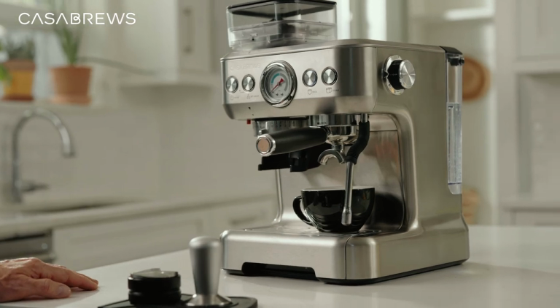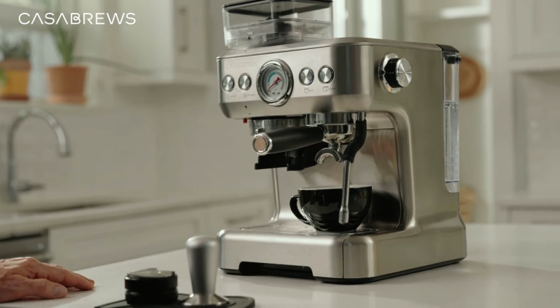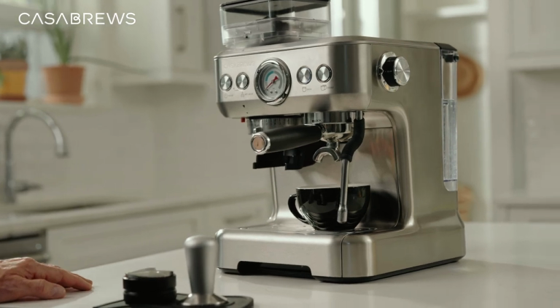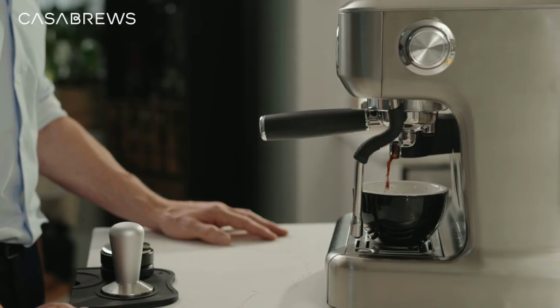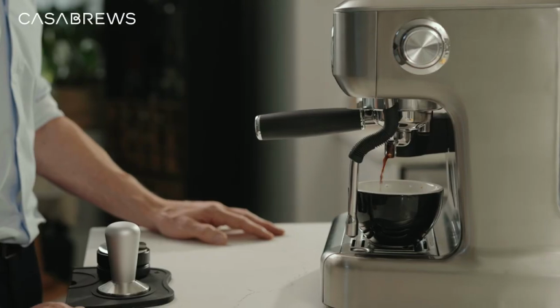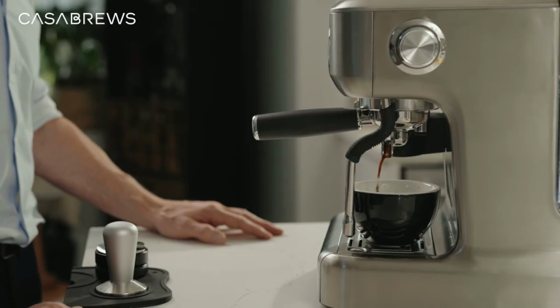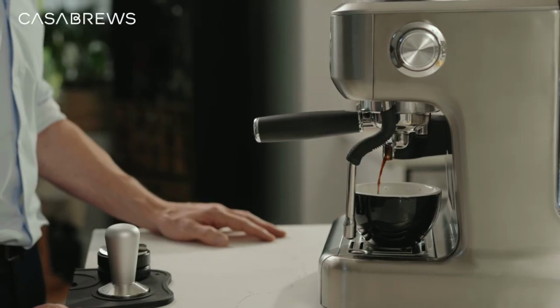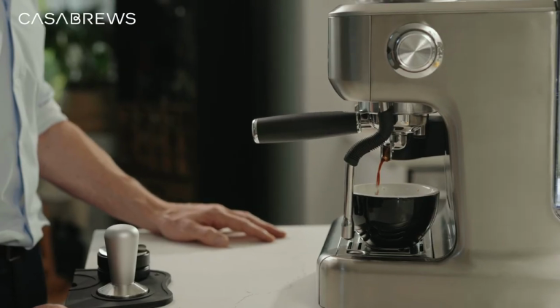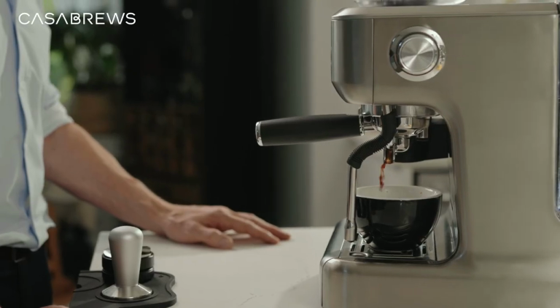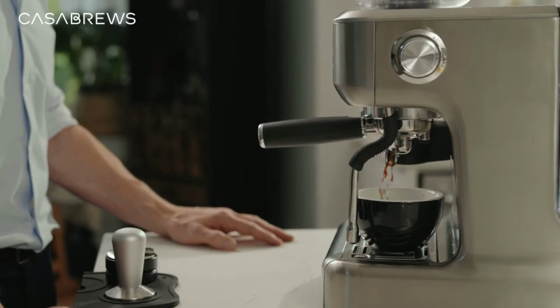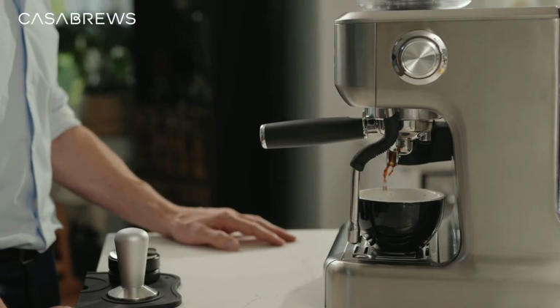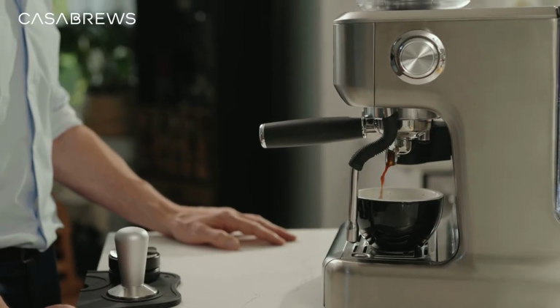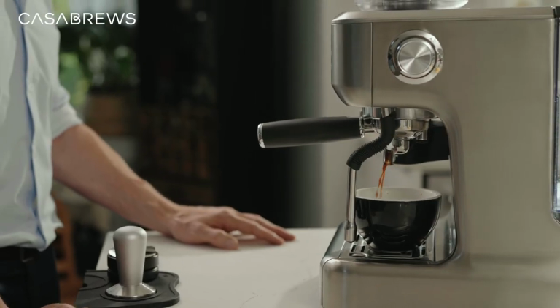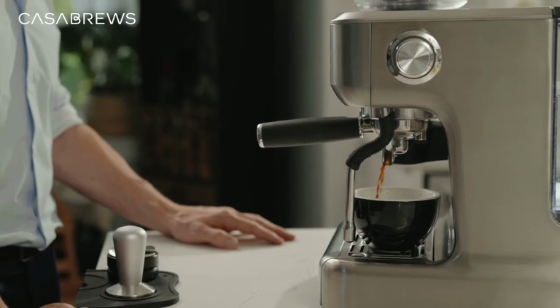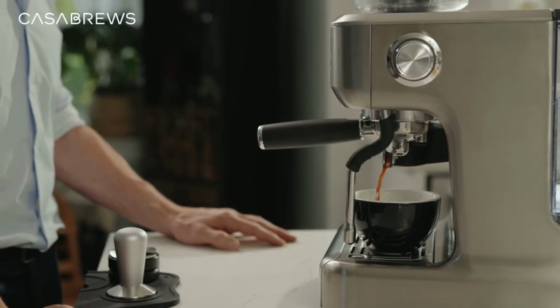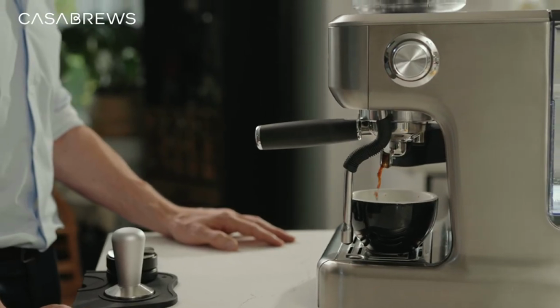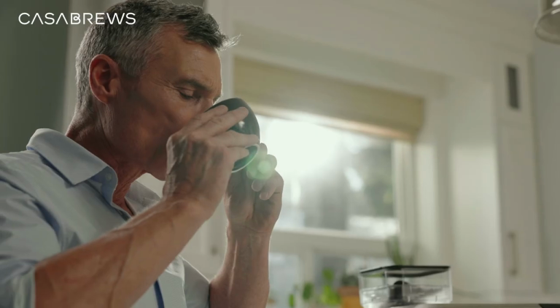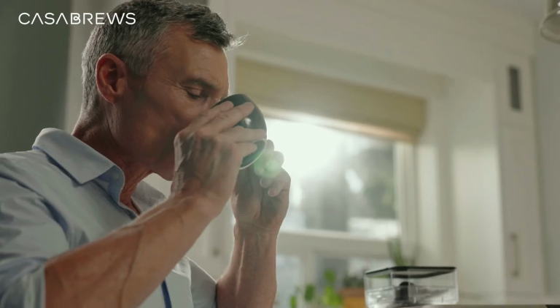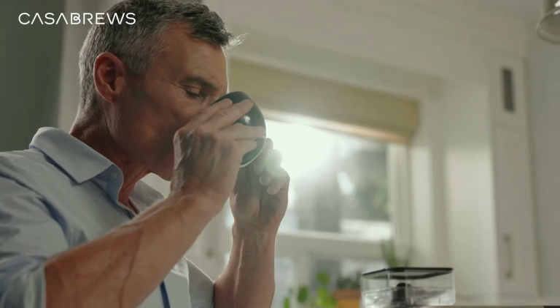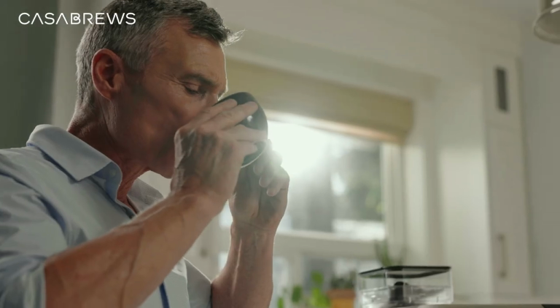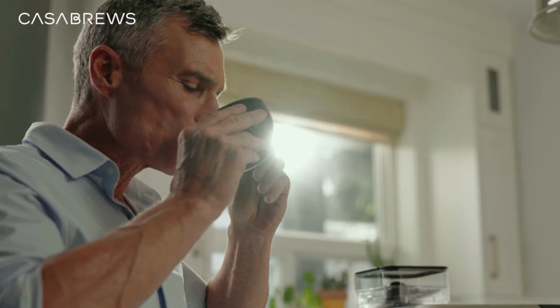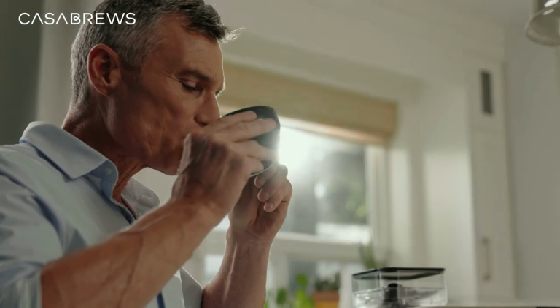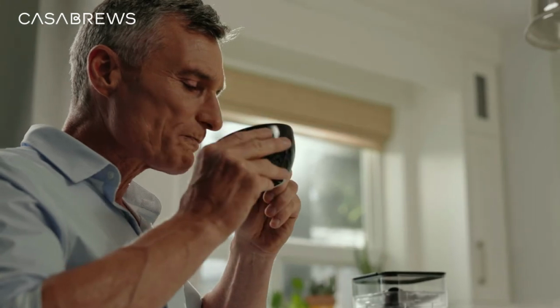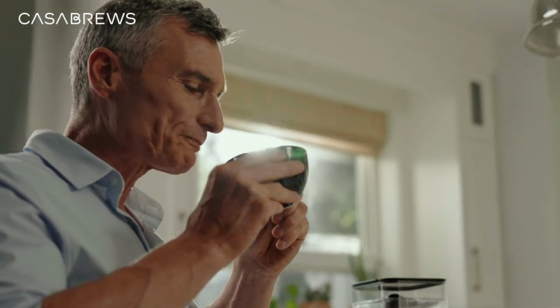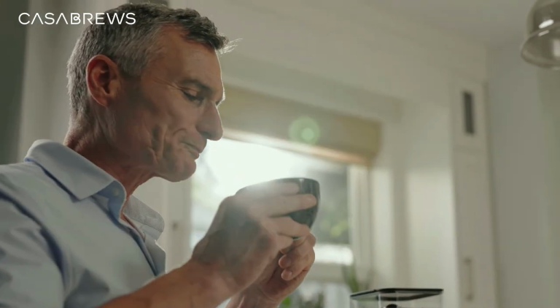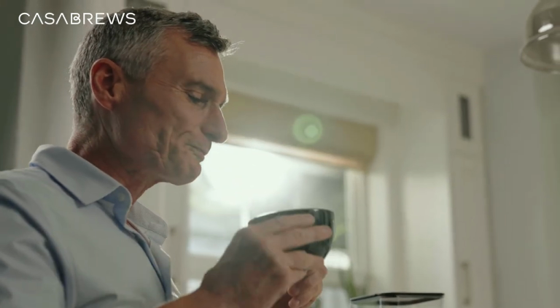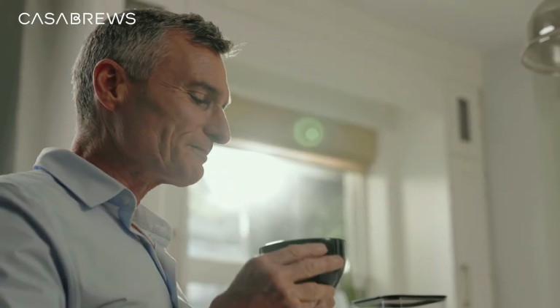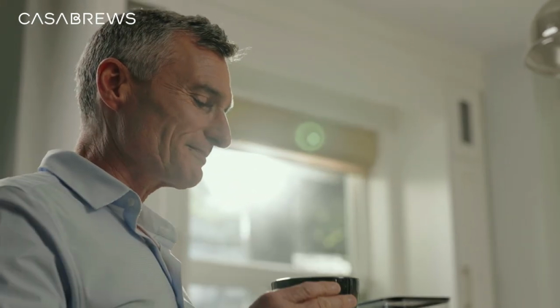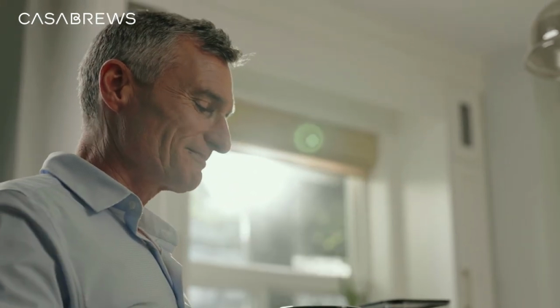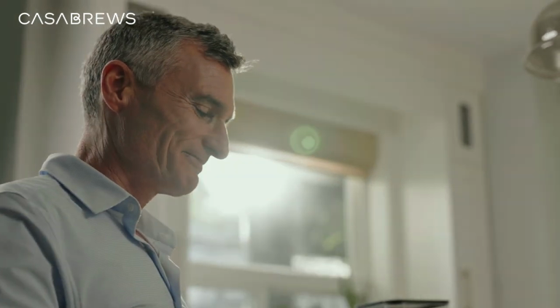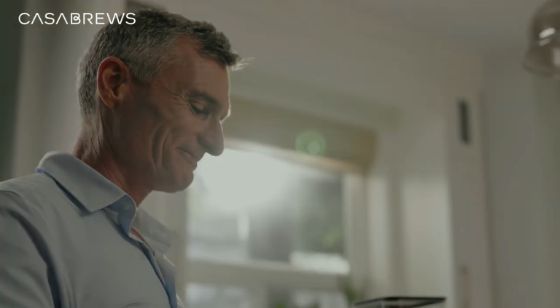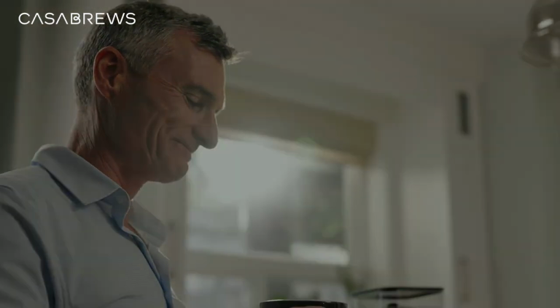When your coffee grinder is clean and dry, it will stay fresher longer and it will keep your coffee tasting delicious.